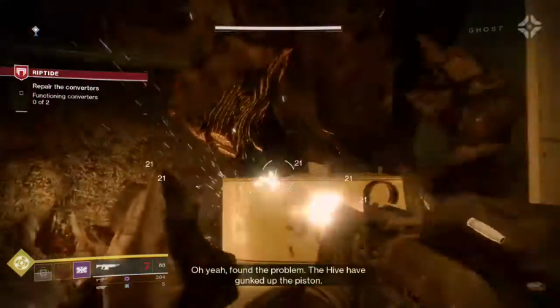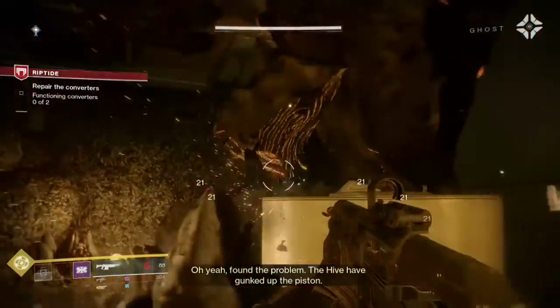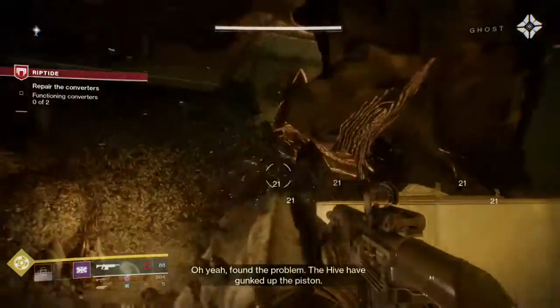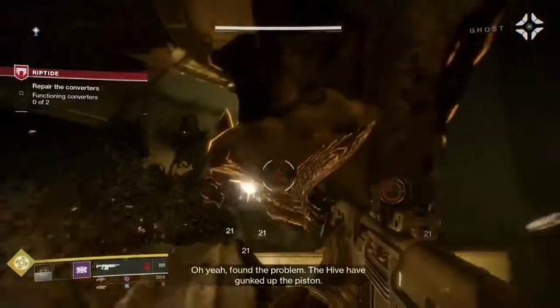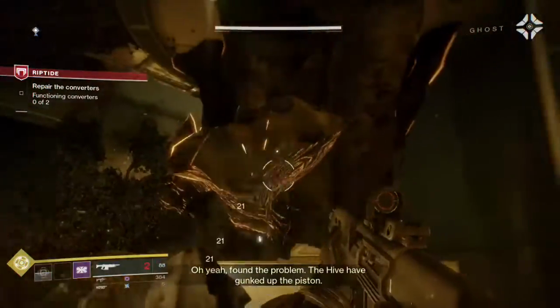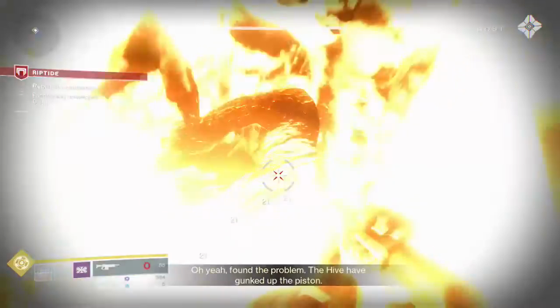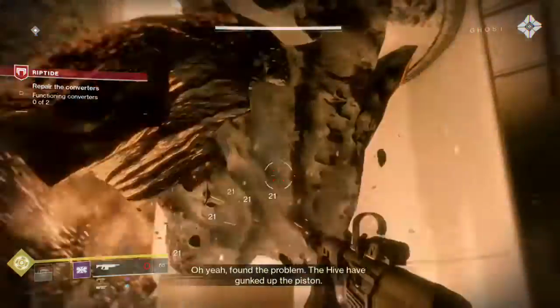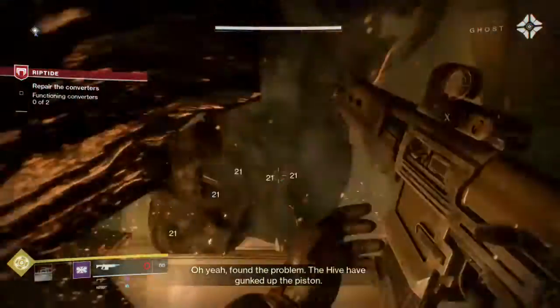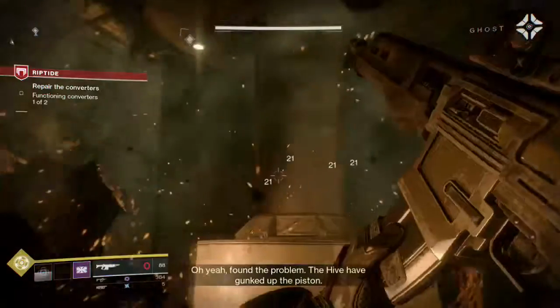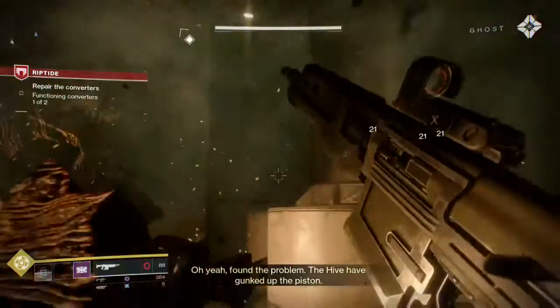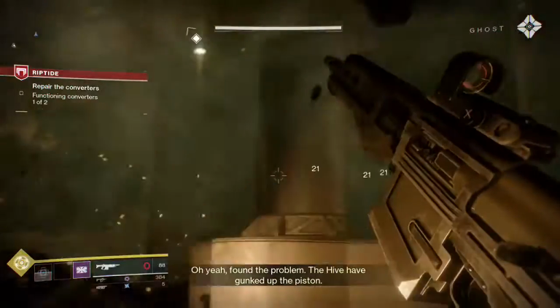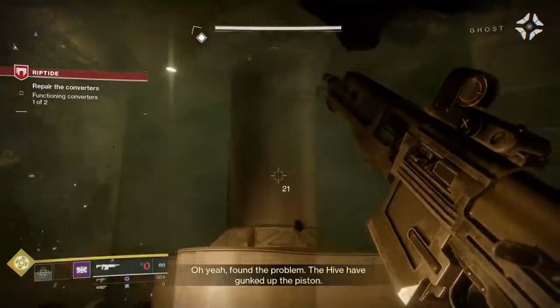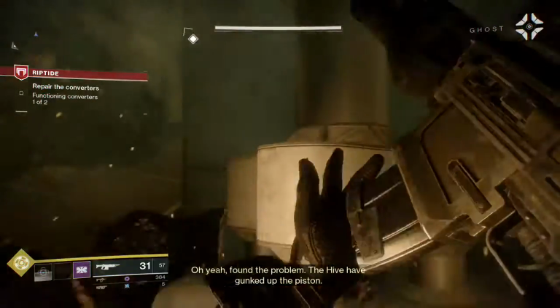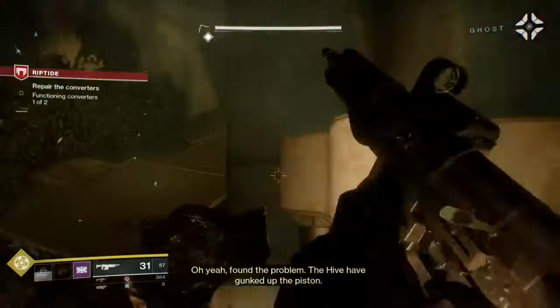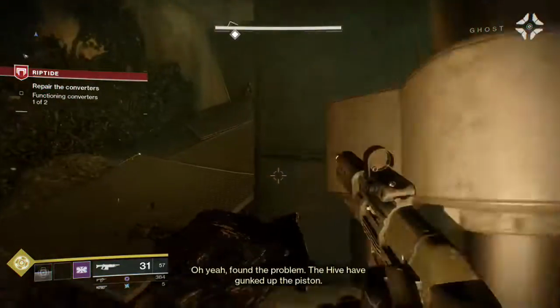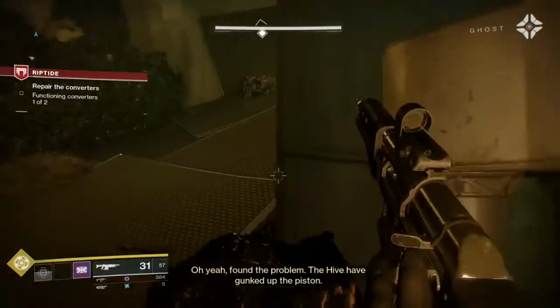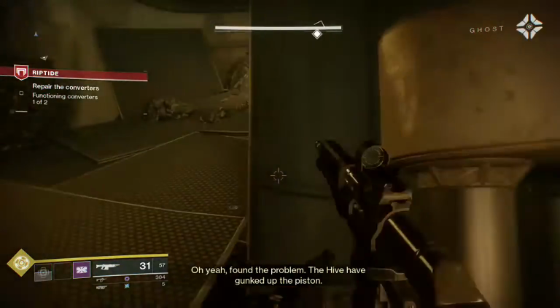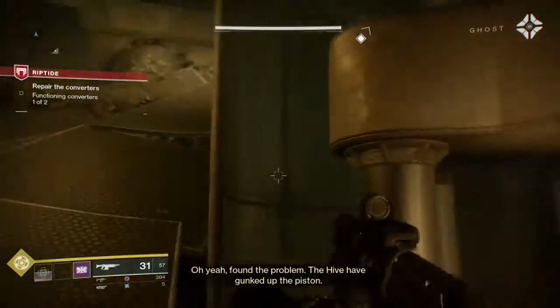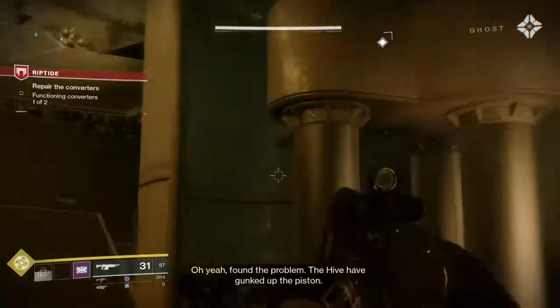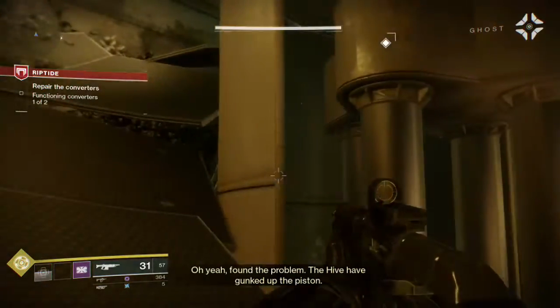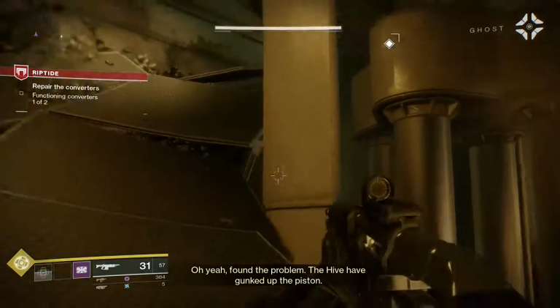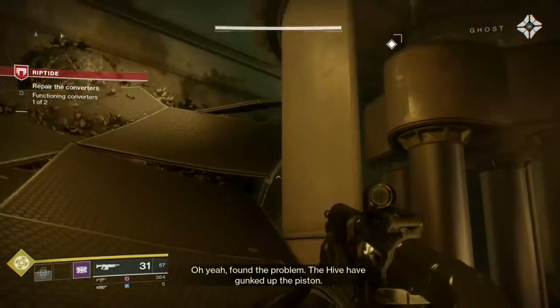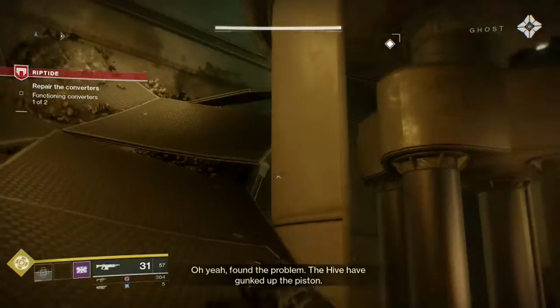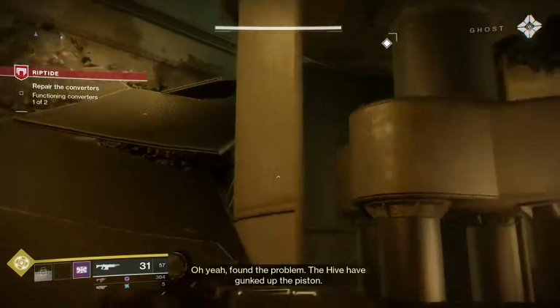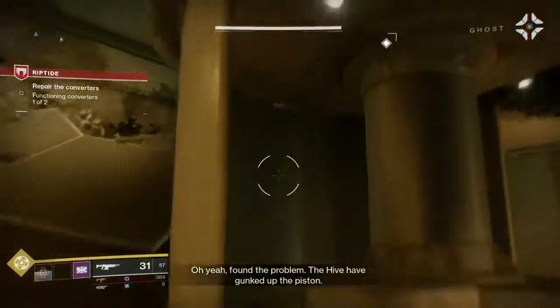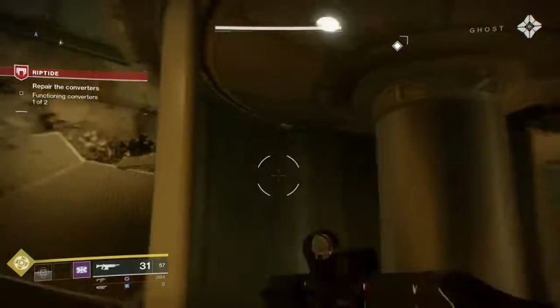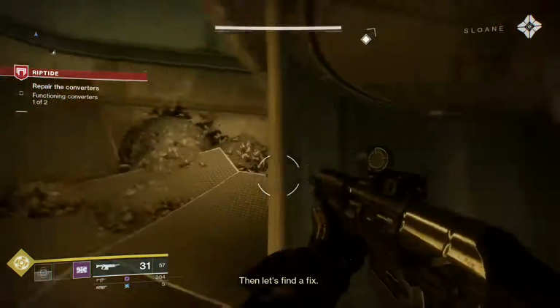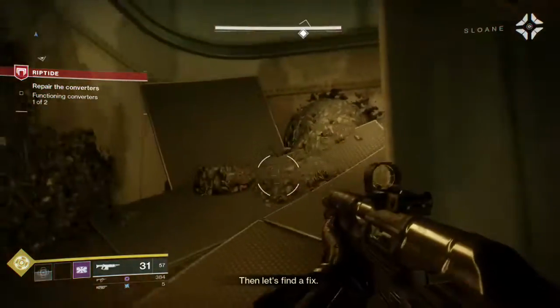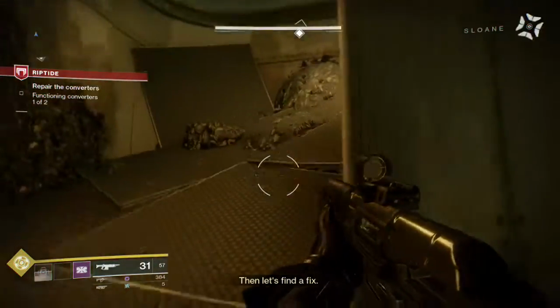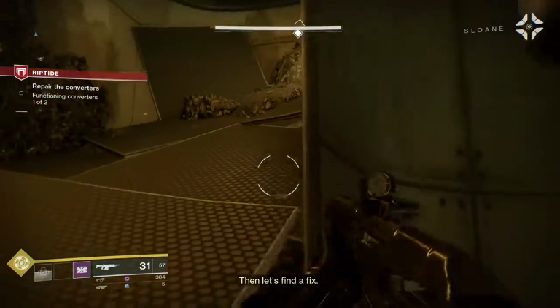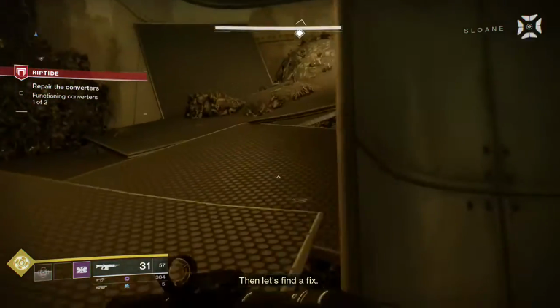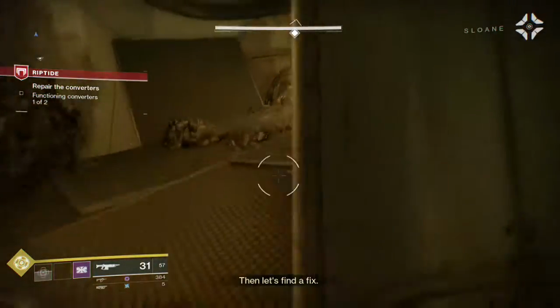Oh, yeah. Found the problem. The Hive had gunked up the pistons. Then let's find a fix.